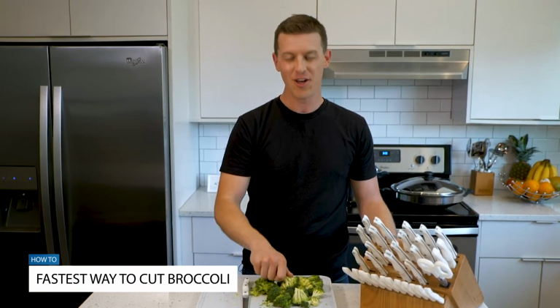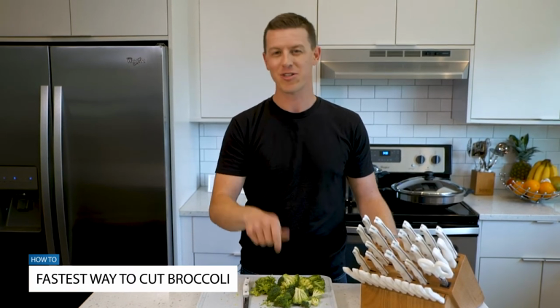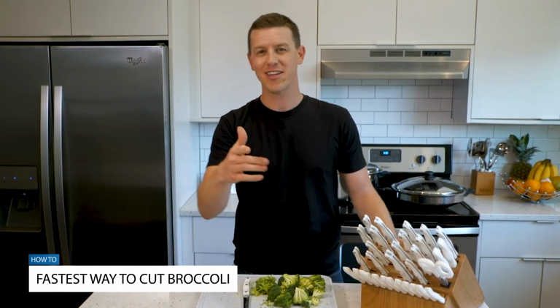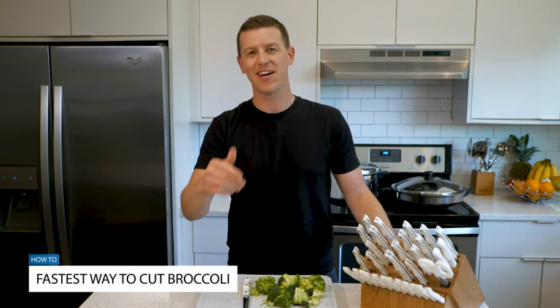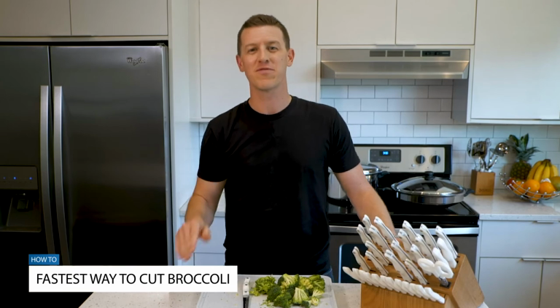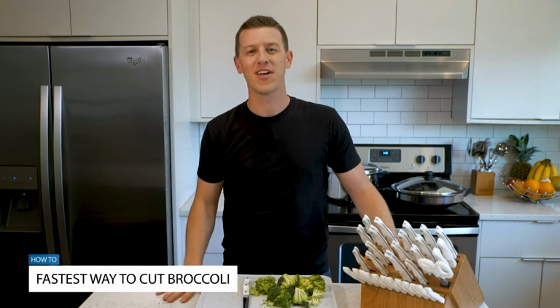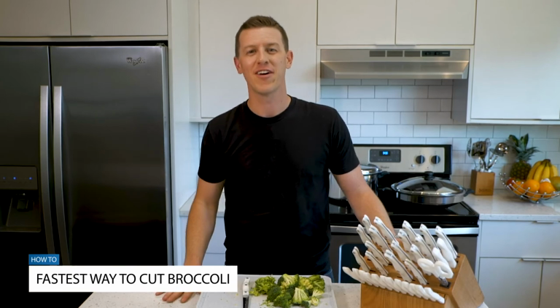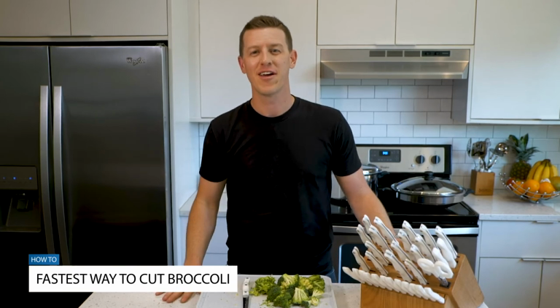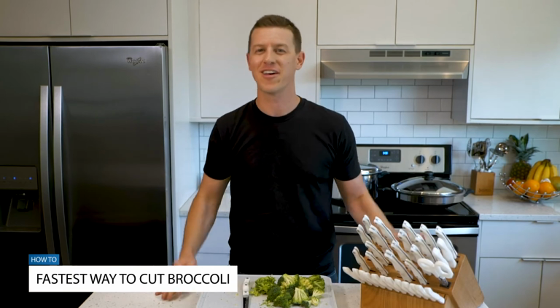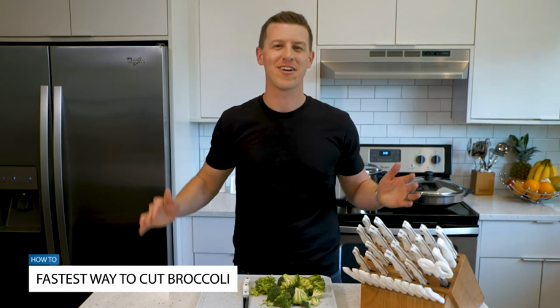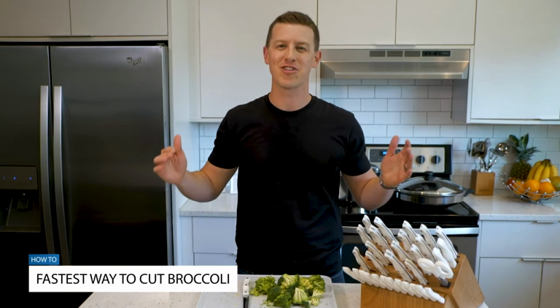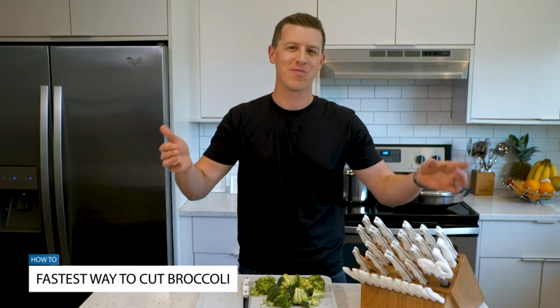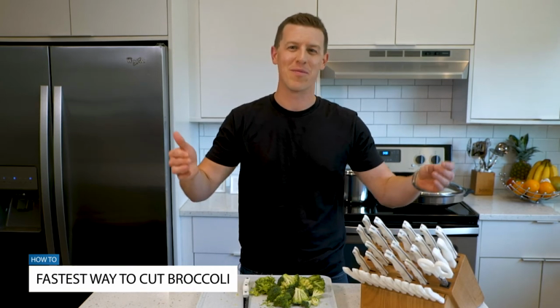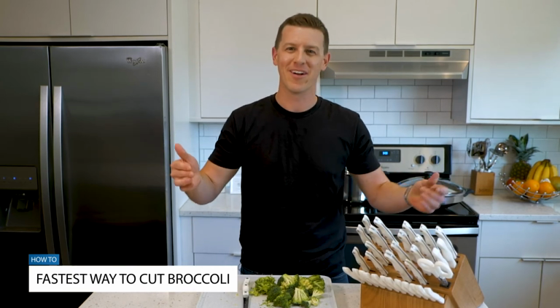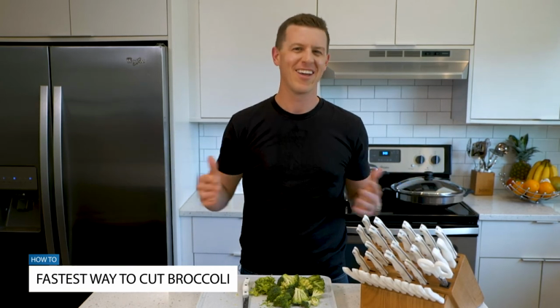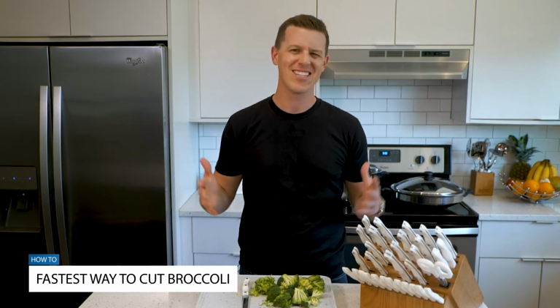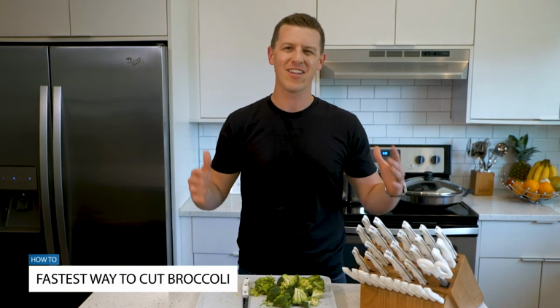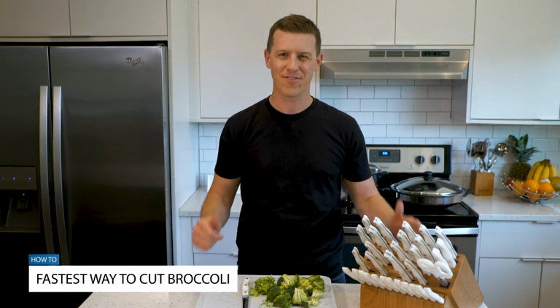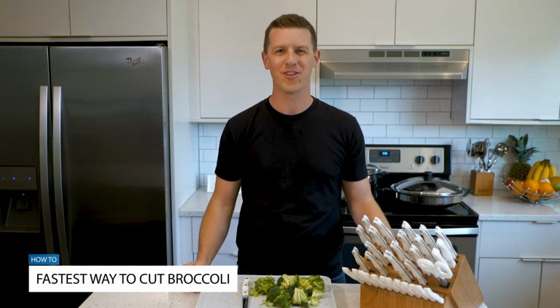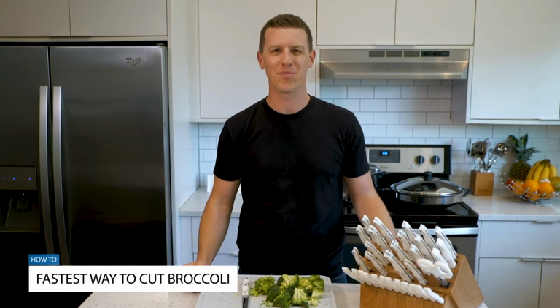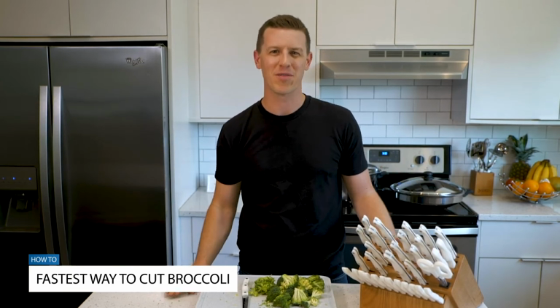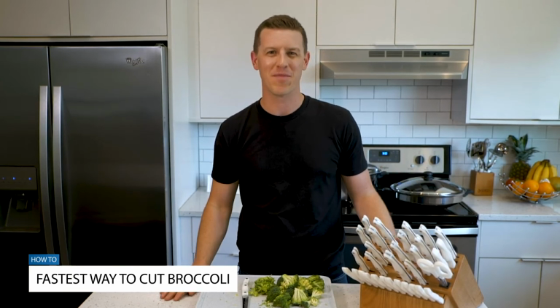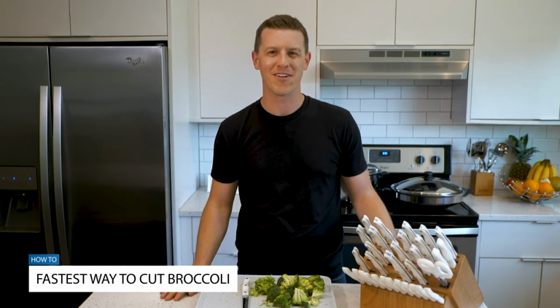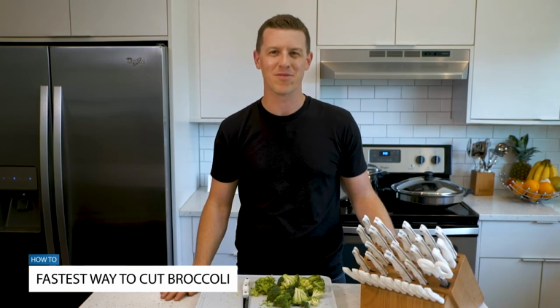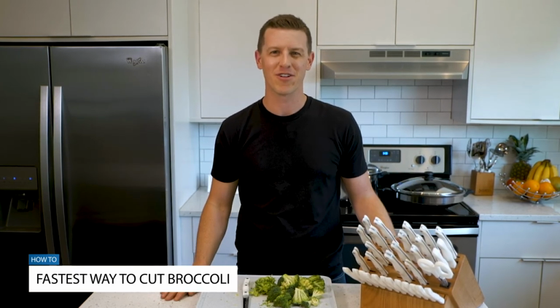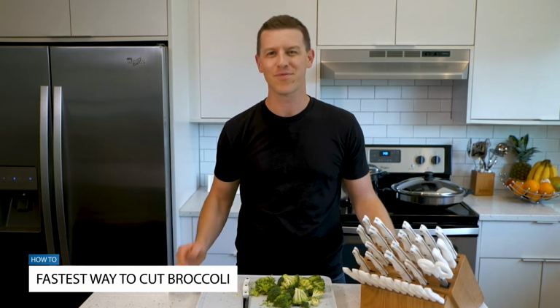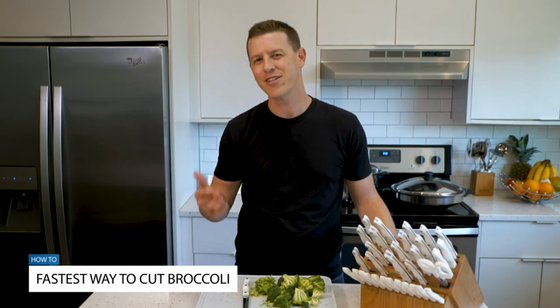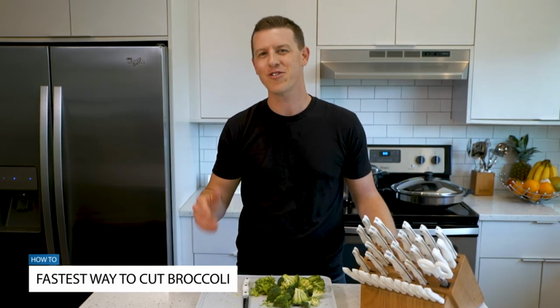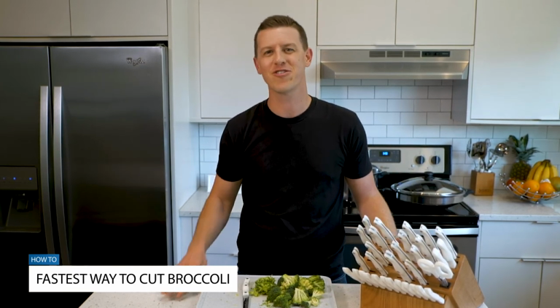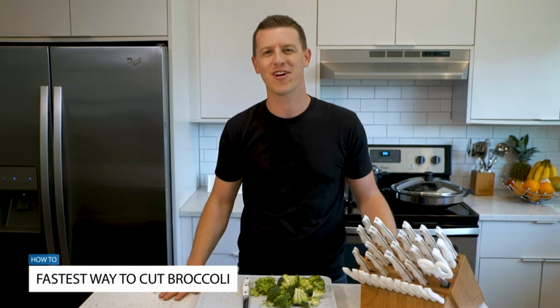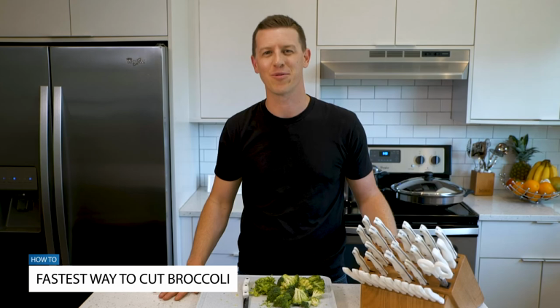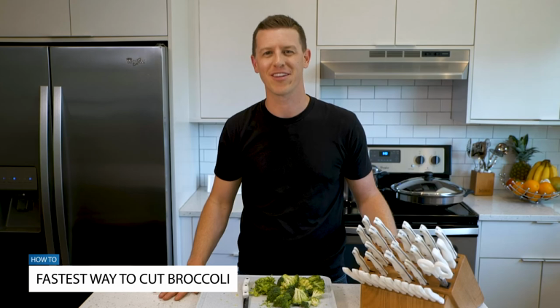We'll see you in the next video. Until then, just remember, it's not the food that you prep that matters the most. It's who you share it with.